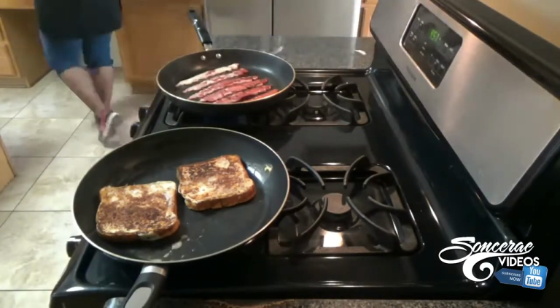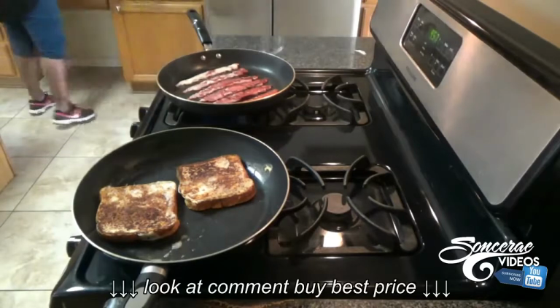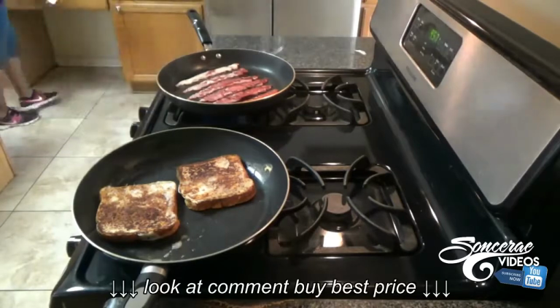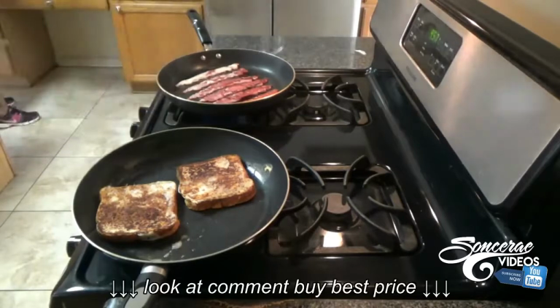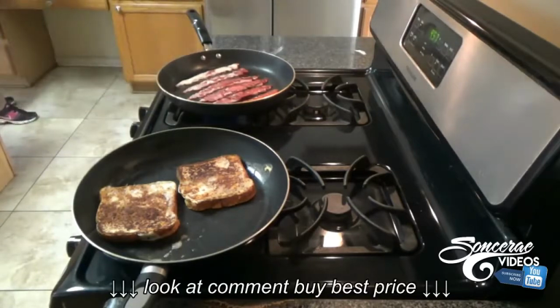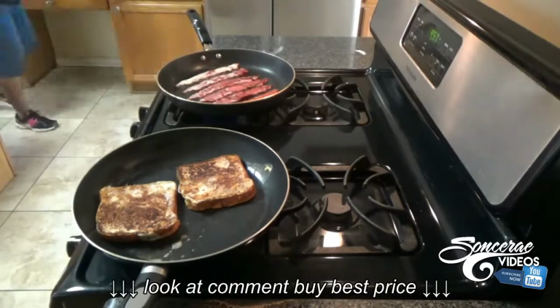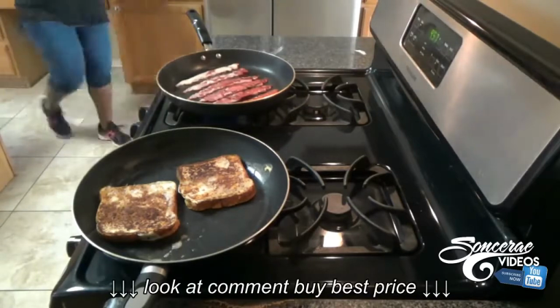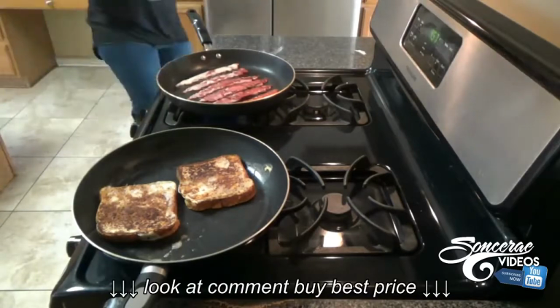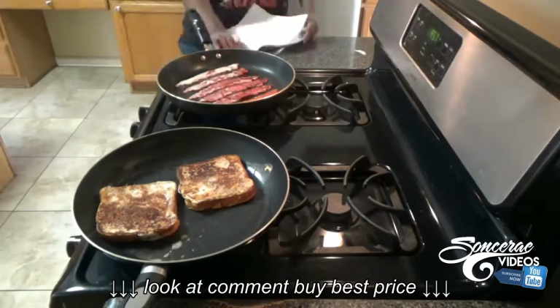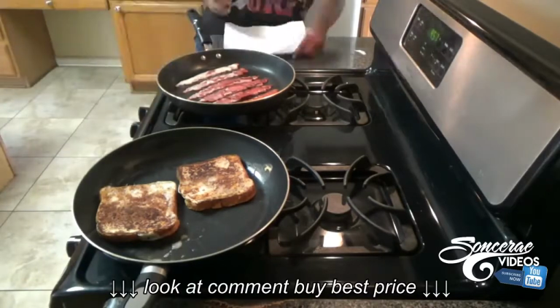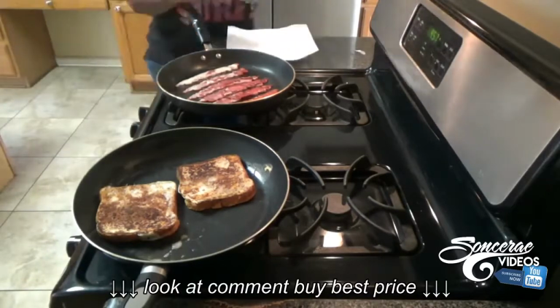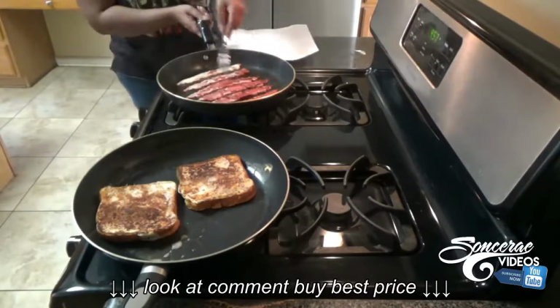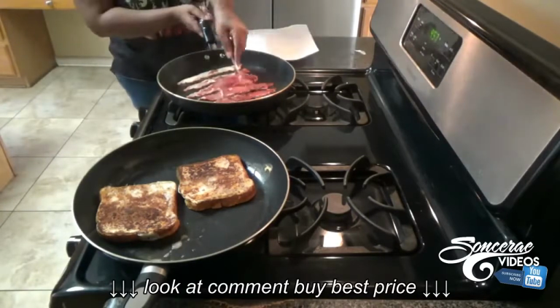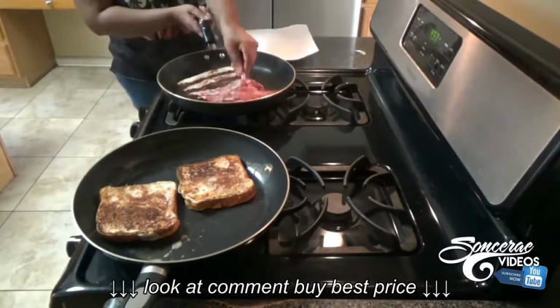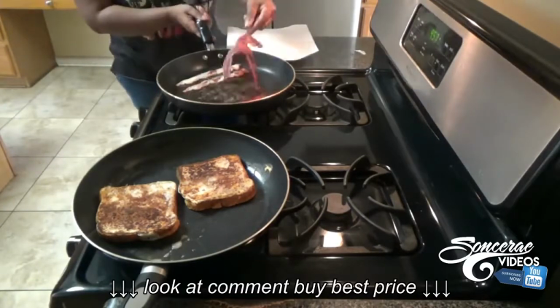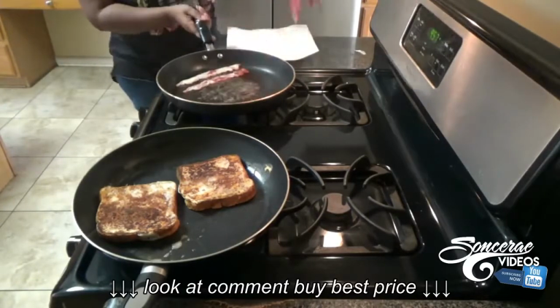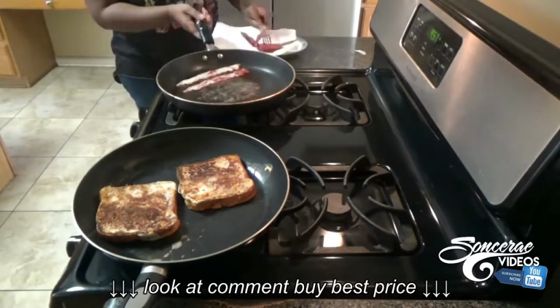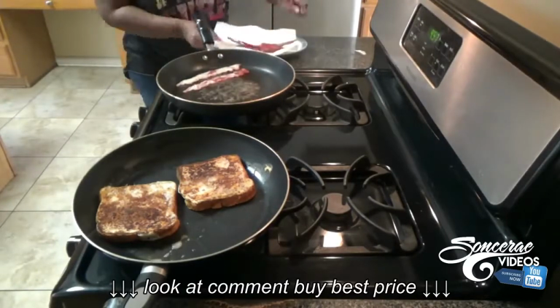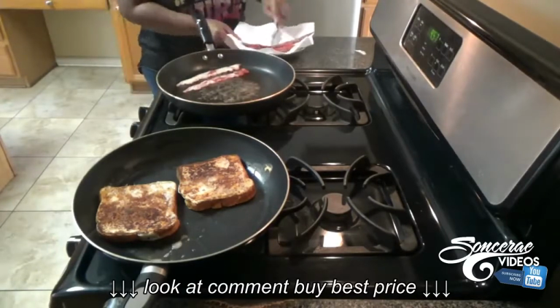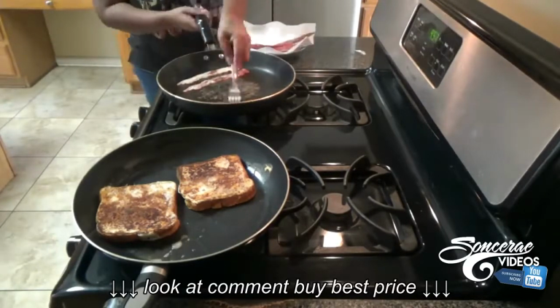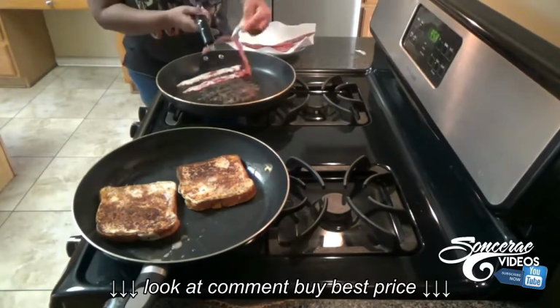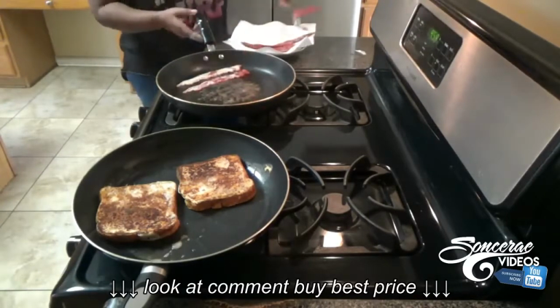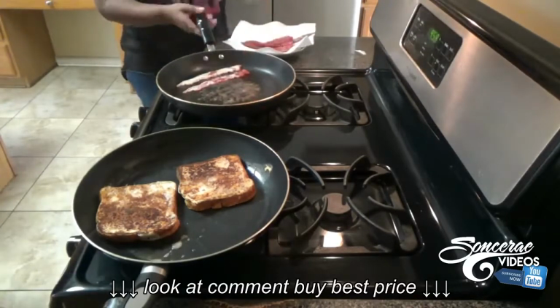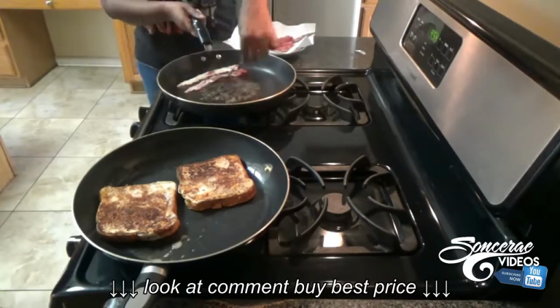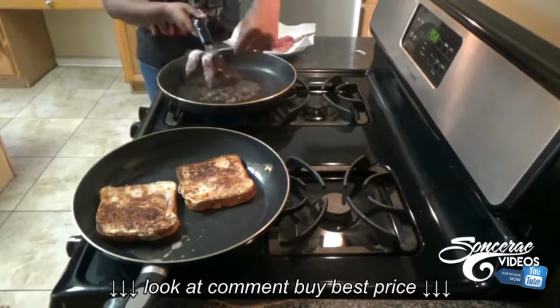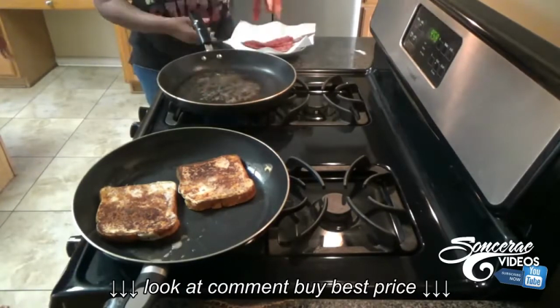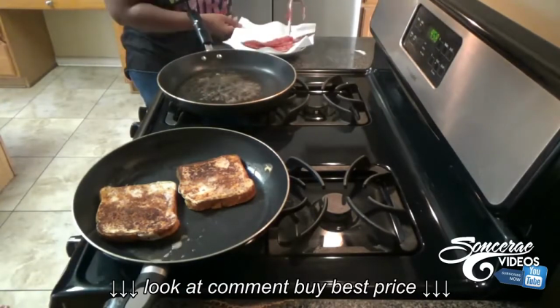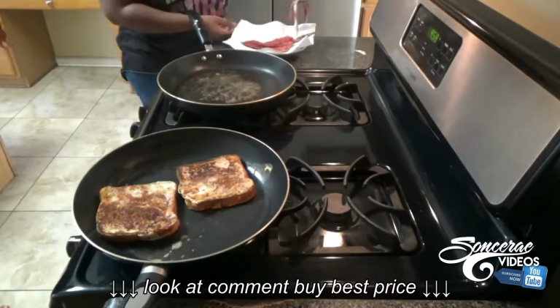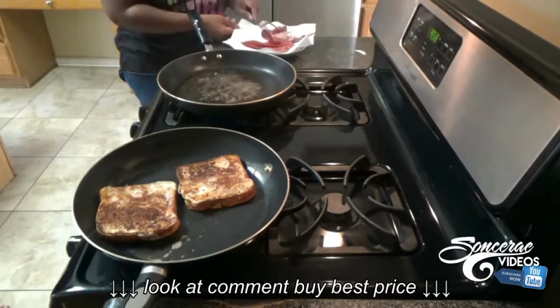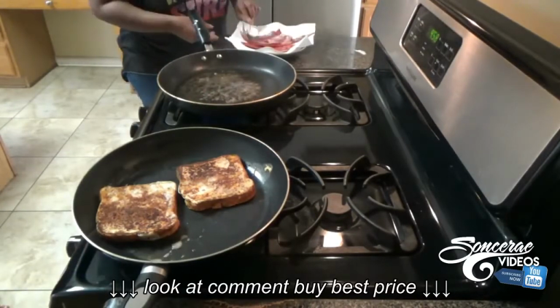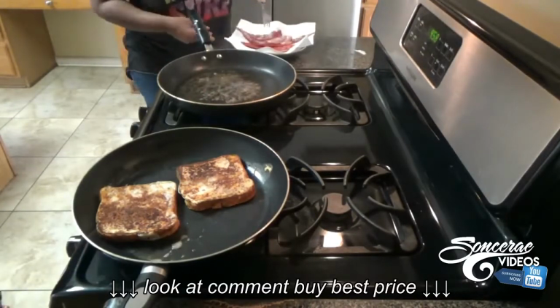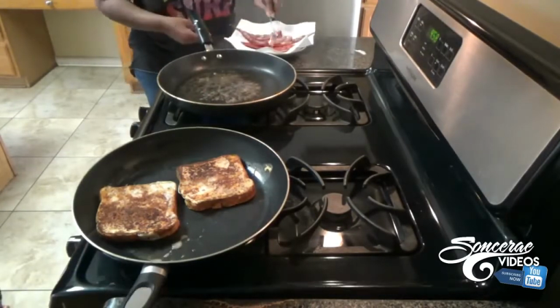That was me in the corner putting a band-aid on my finger because I had cut it. My ankles look dry — I don't know why my skin gets so dry like that.